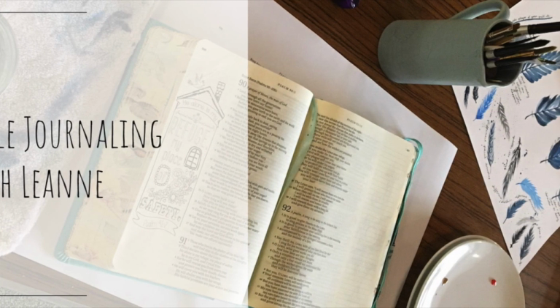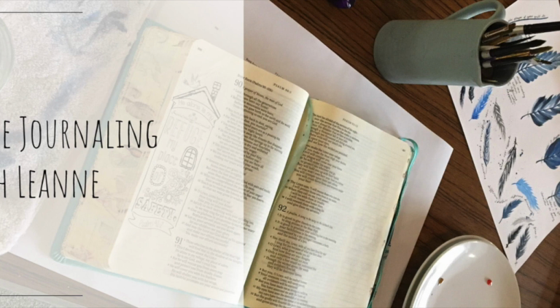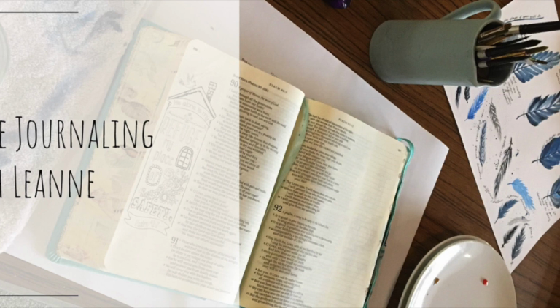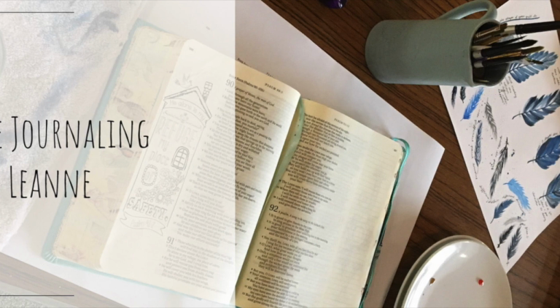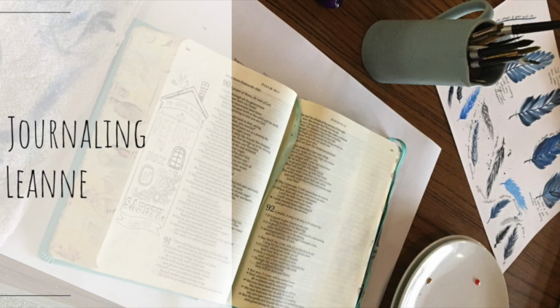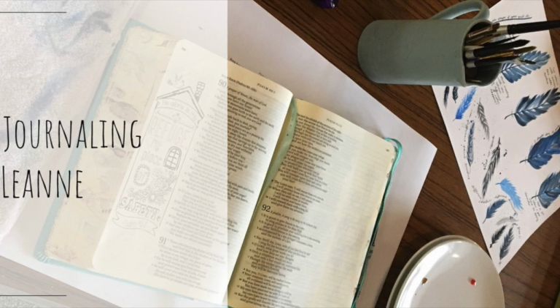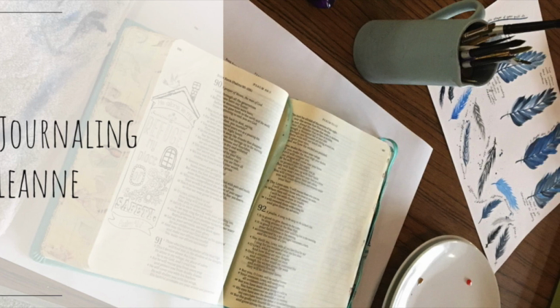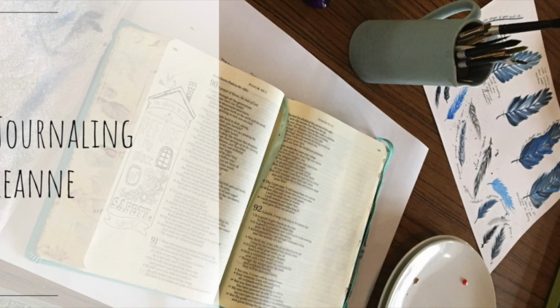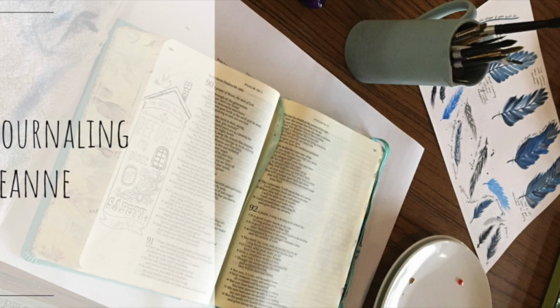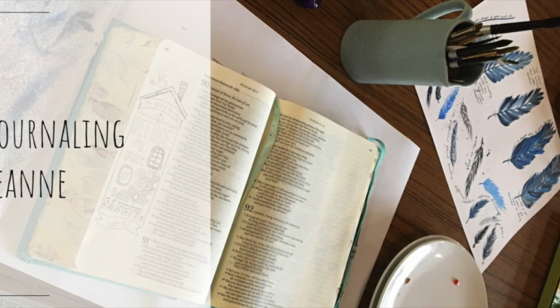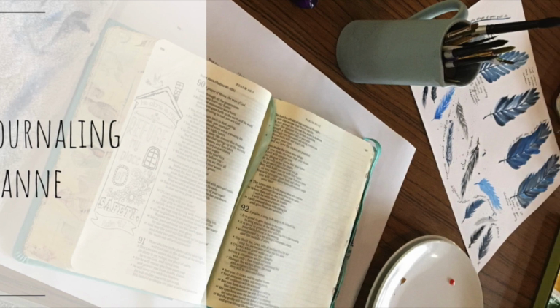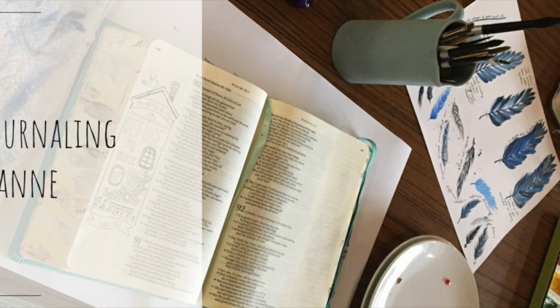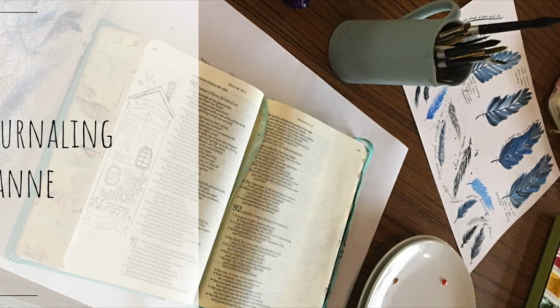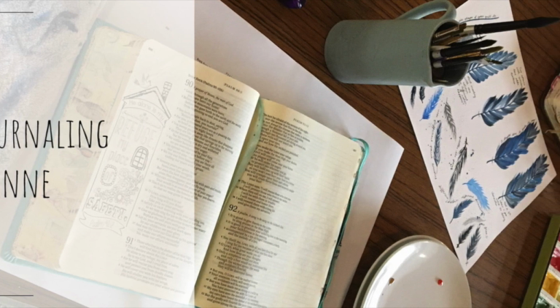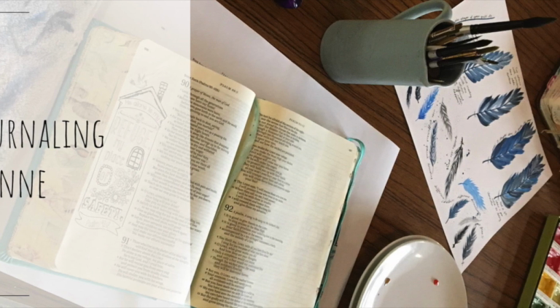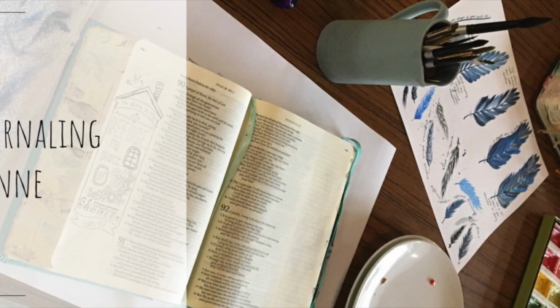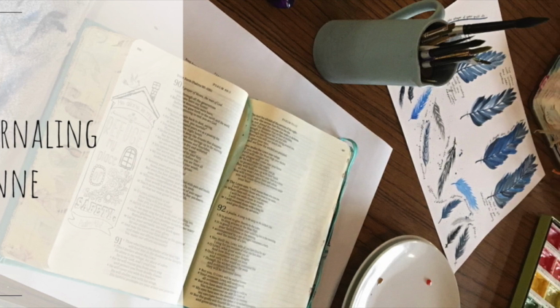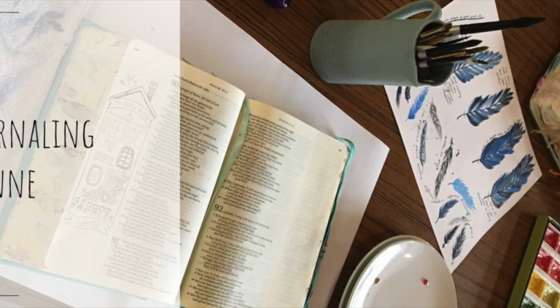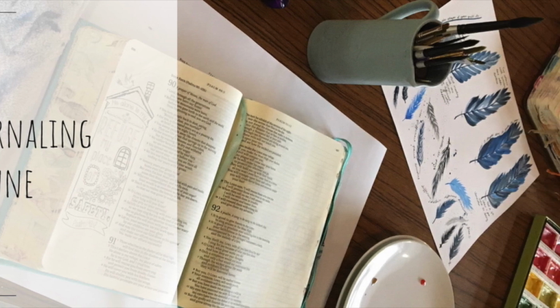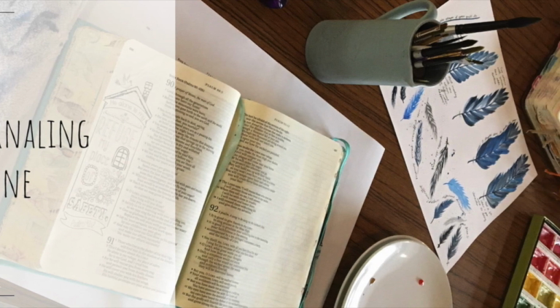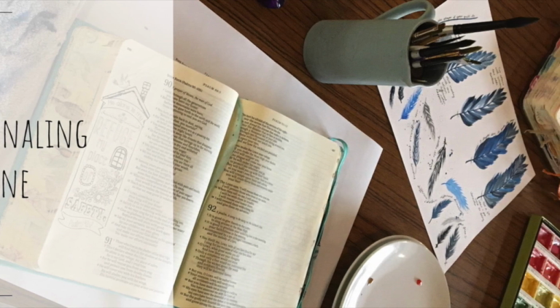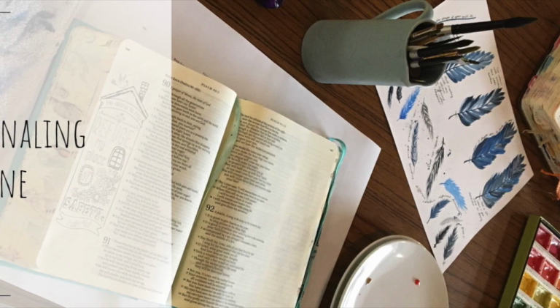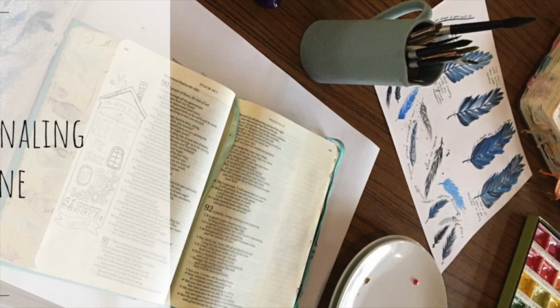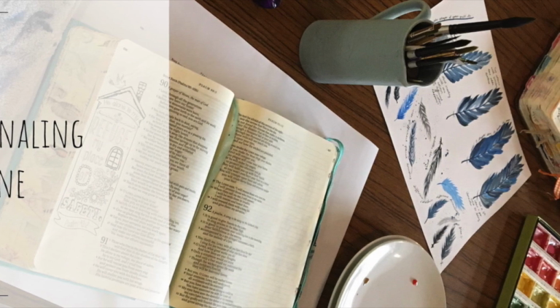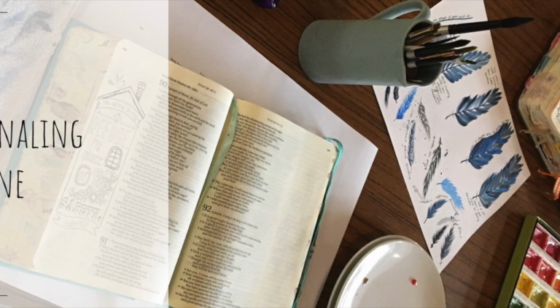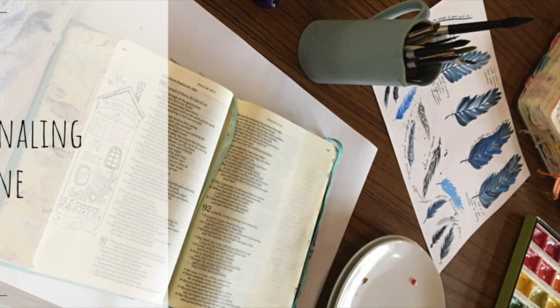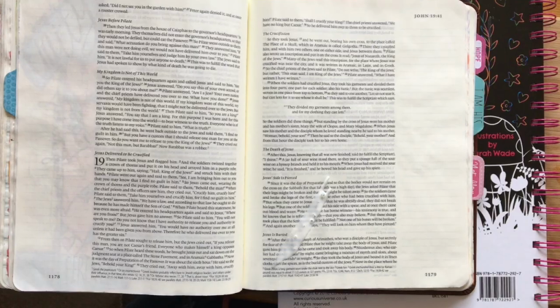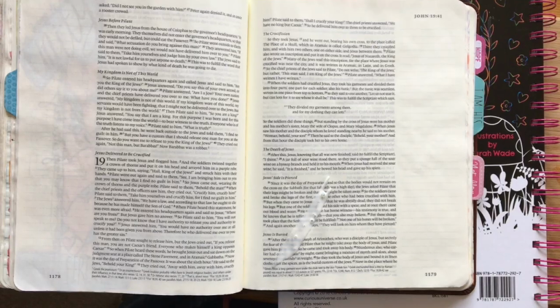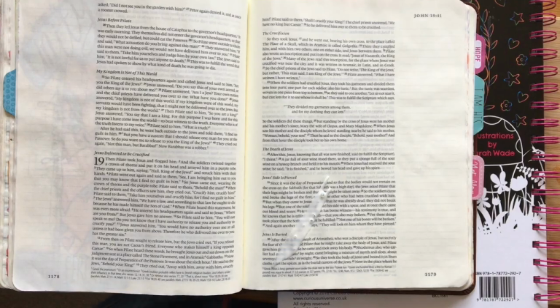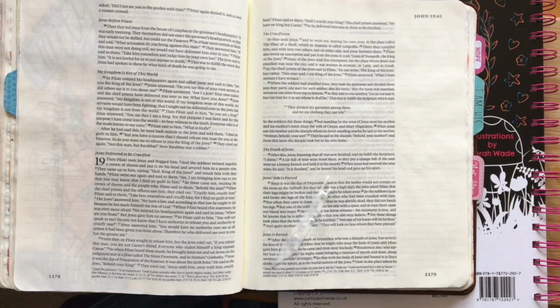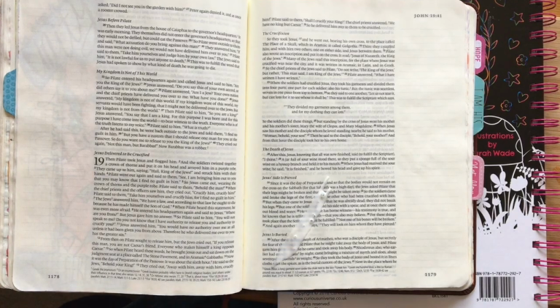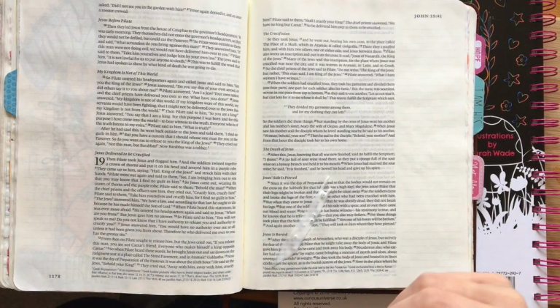Hi everyone, welcome to Bible Journey with Leanne. It's lovely that you've joined me today.